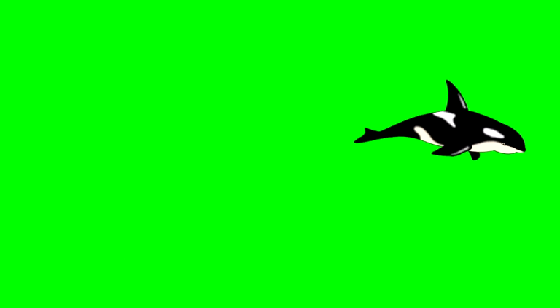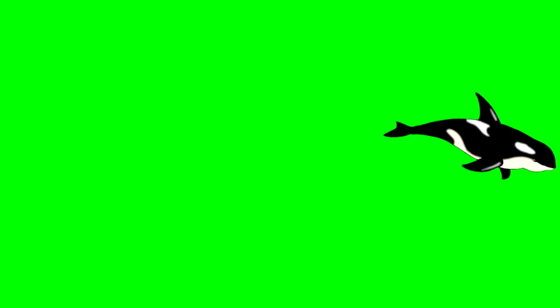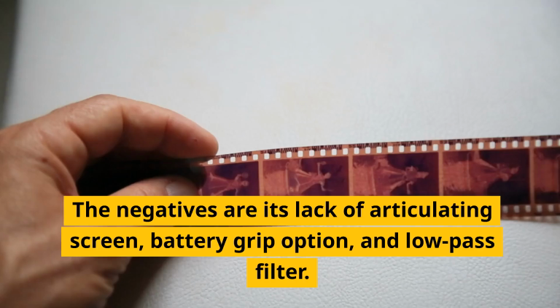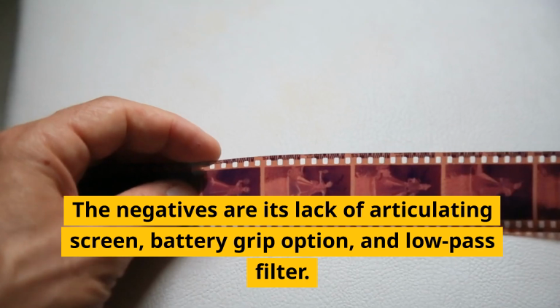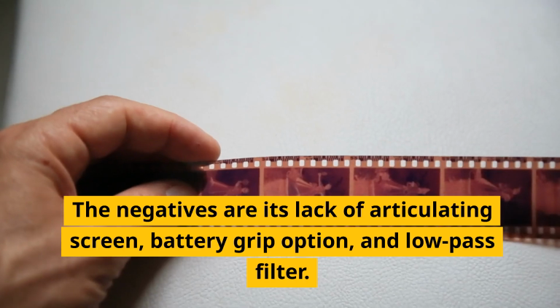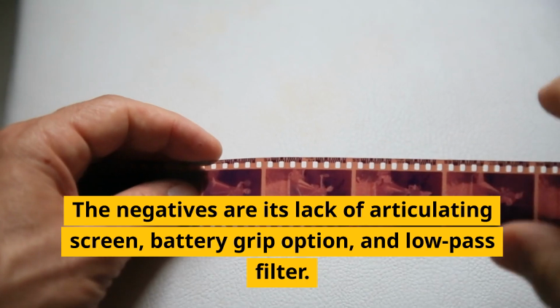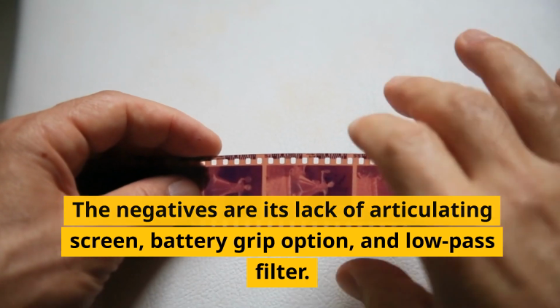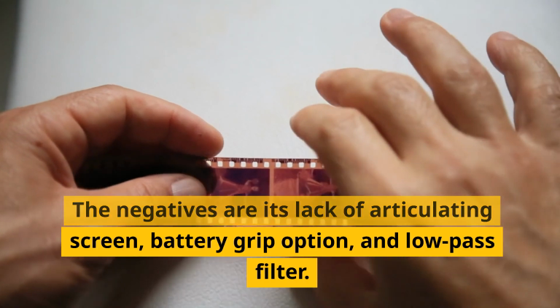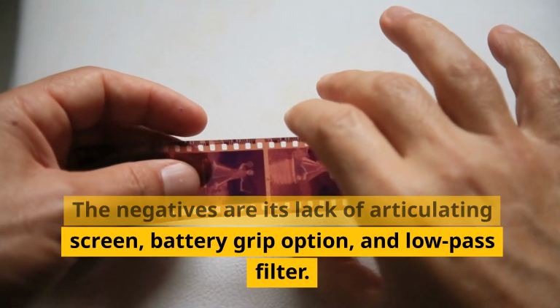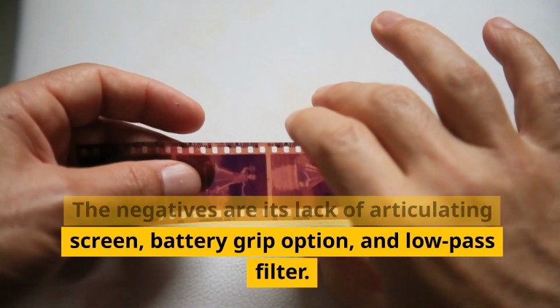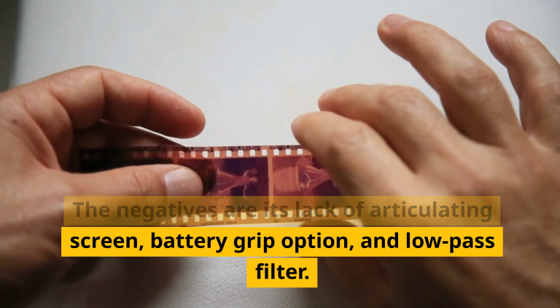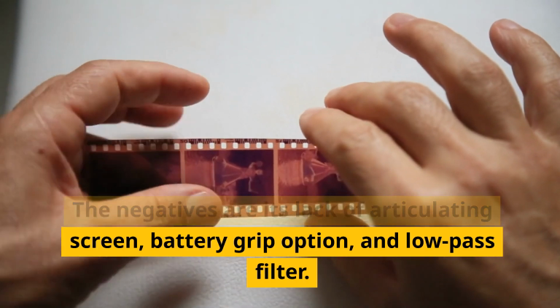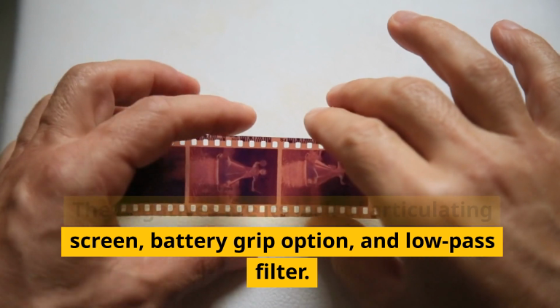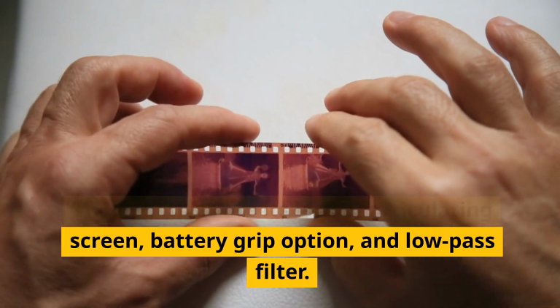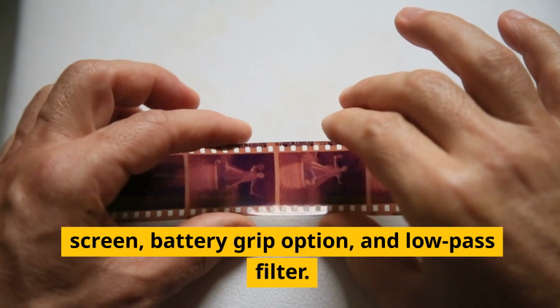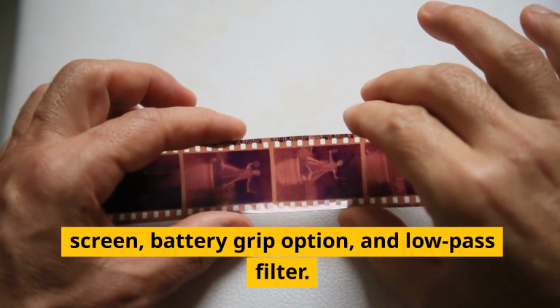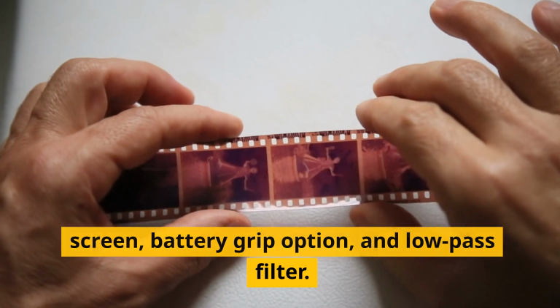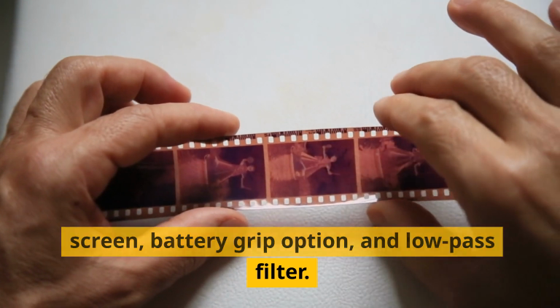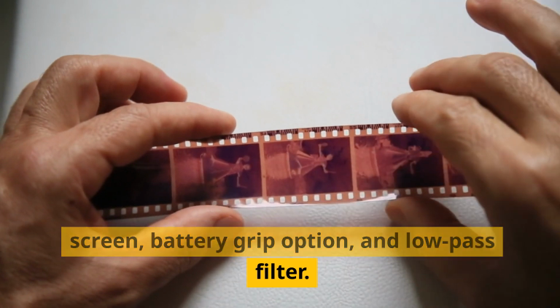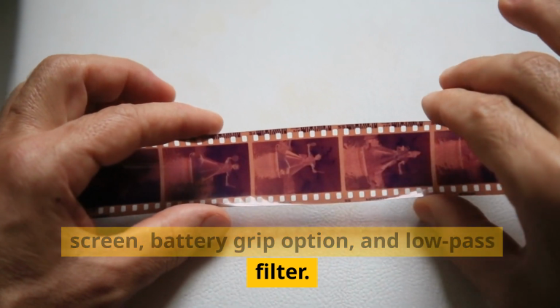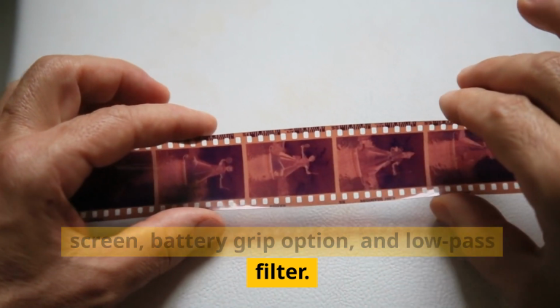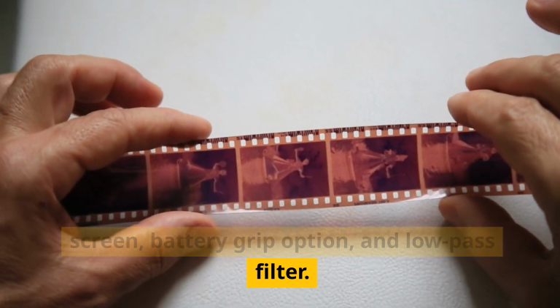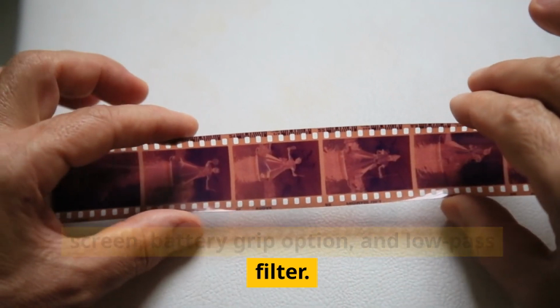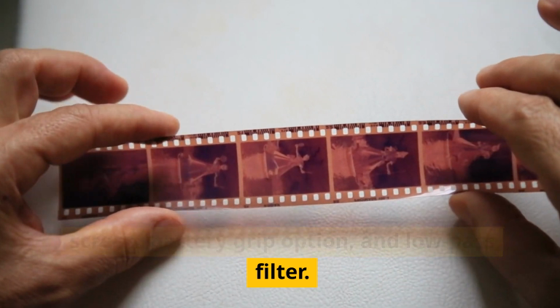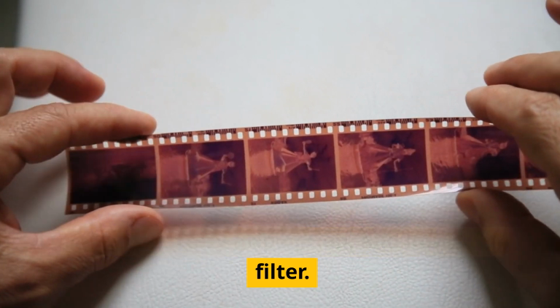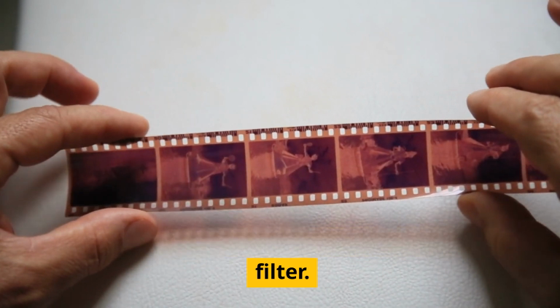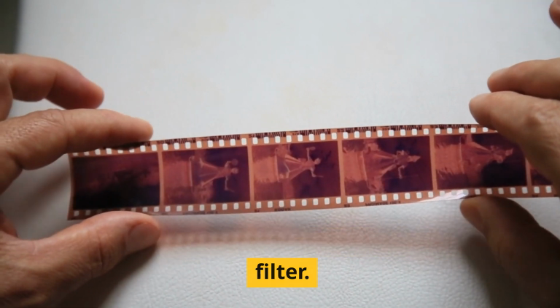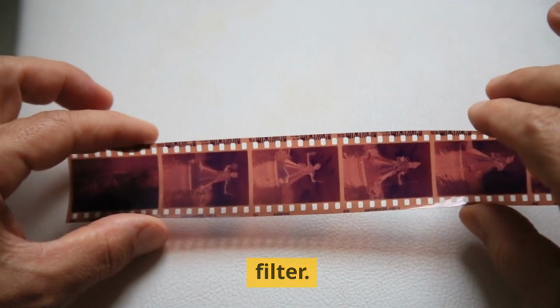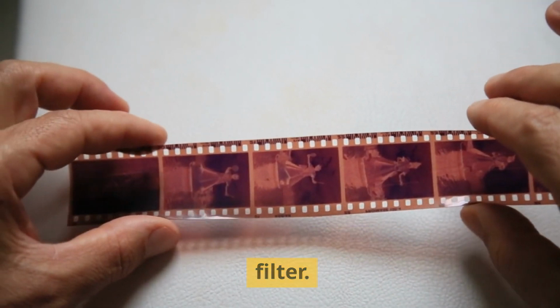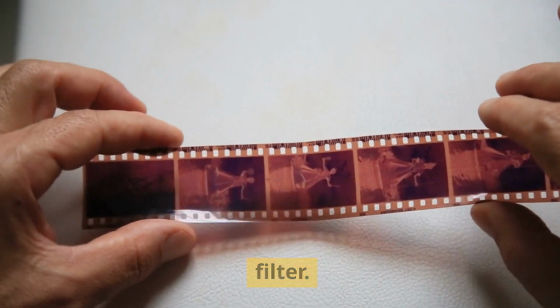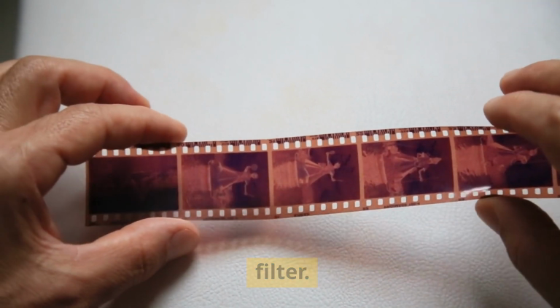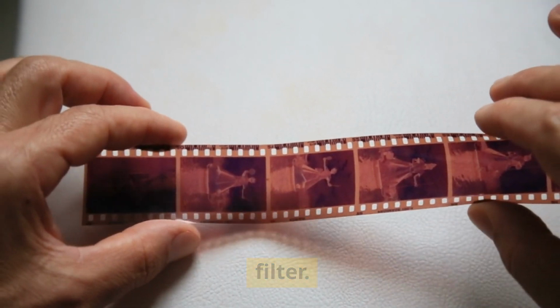The negatives are its lack of articulating screen, battery grip option, and low-pass filter.